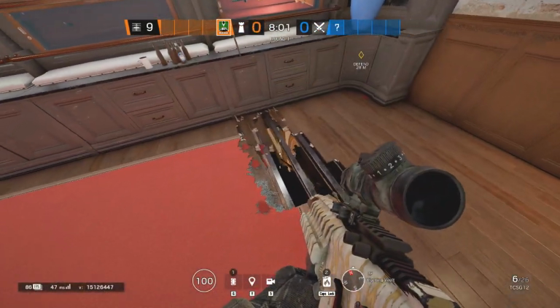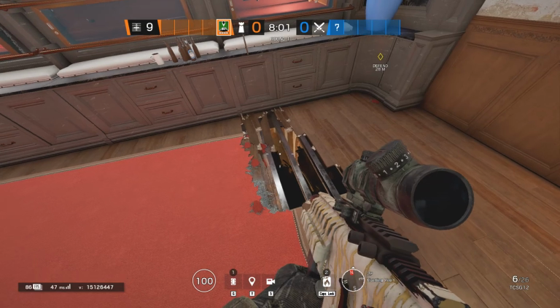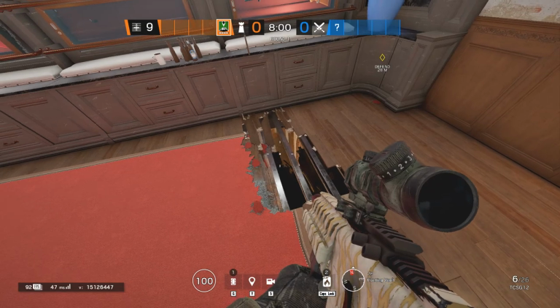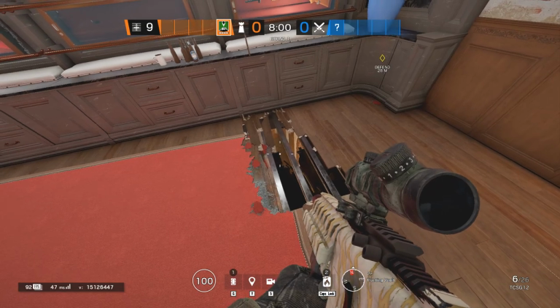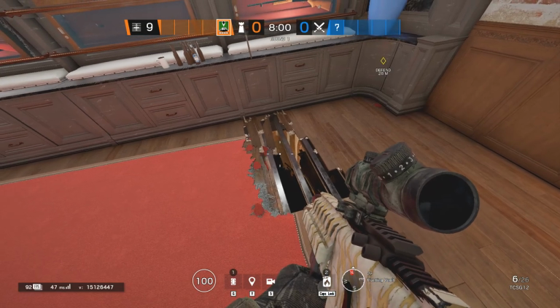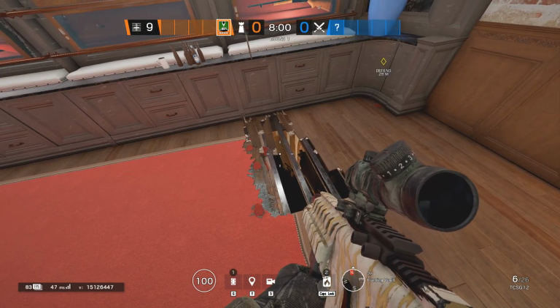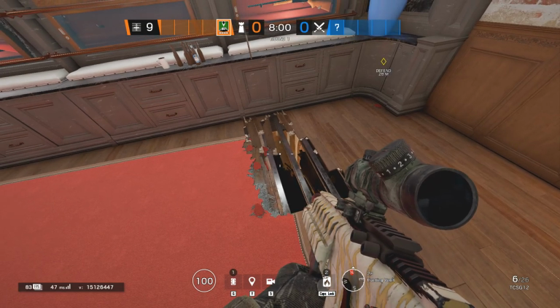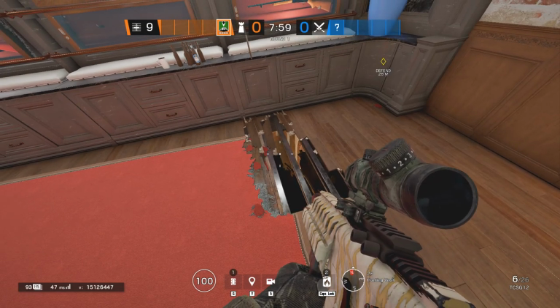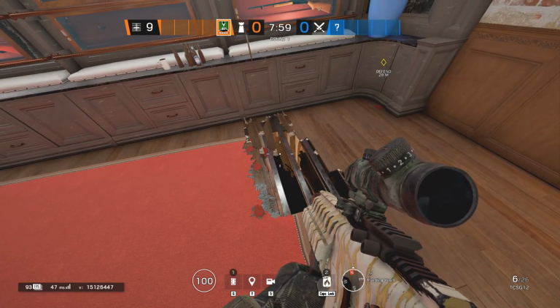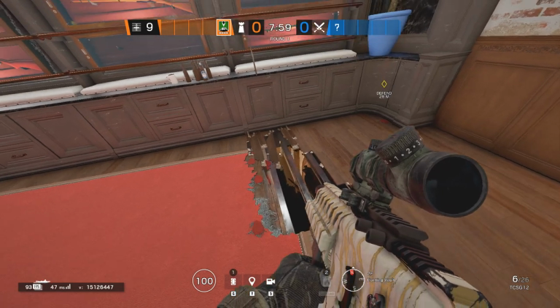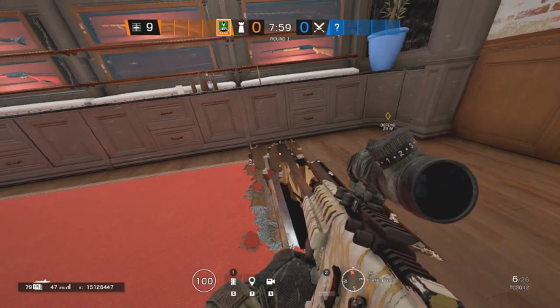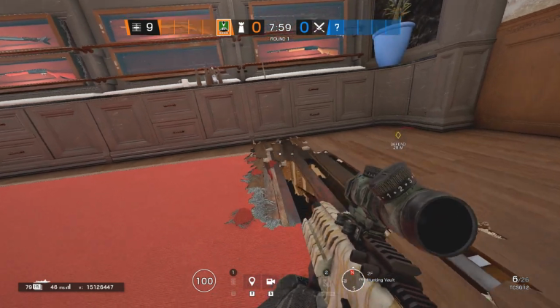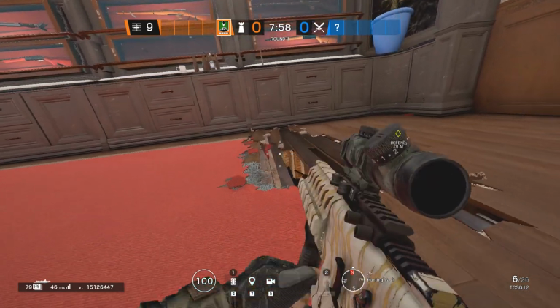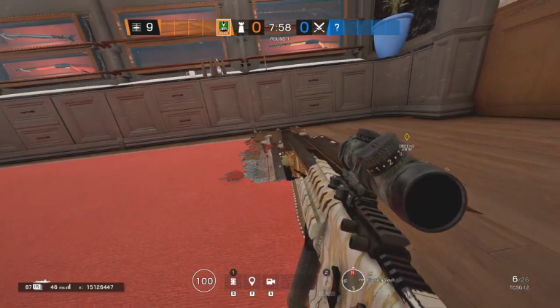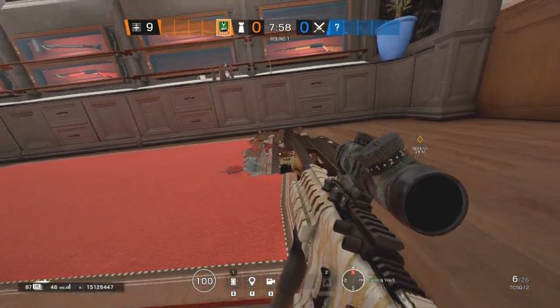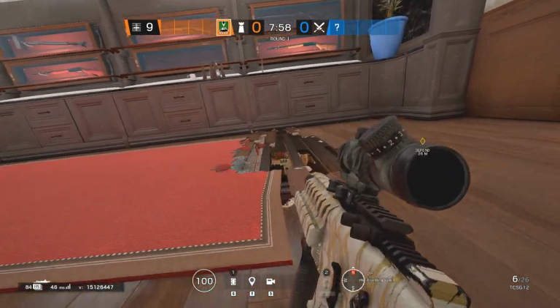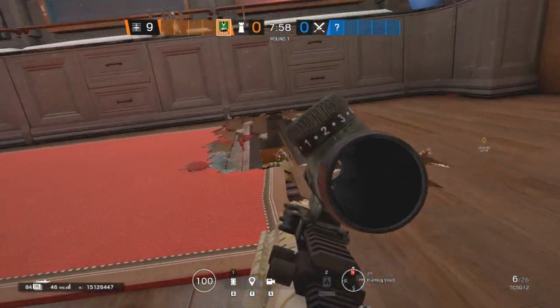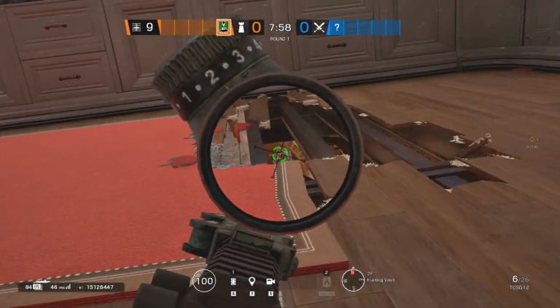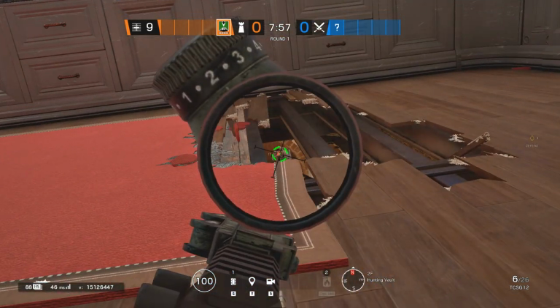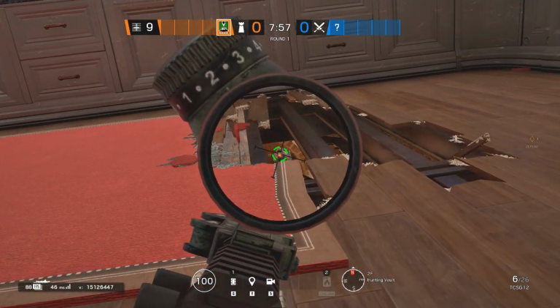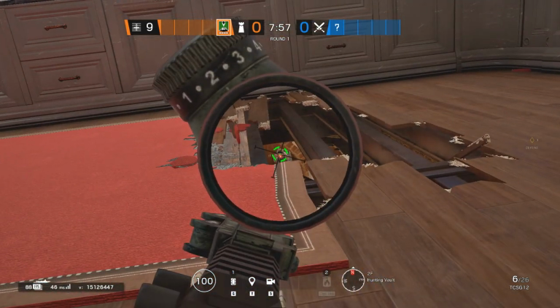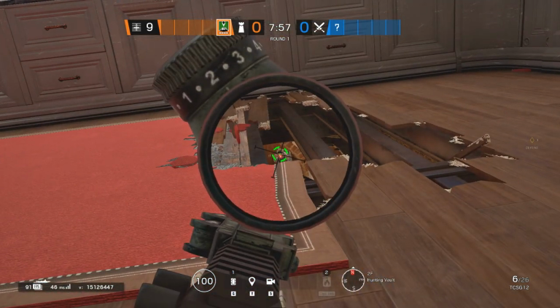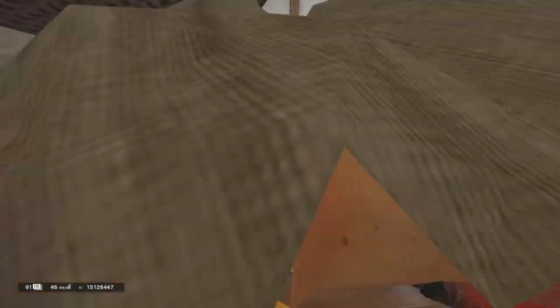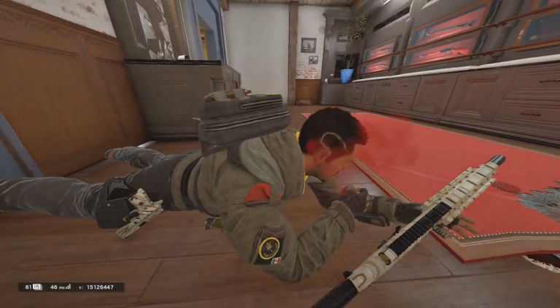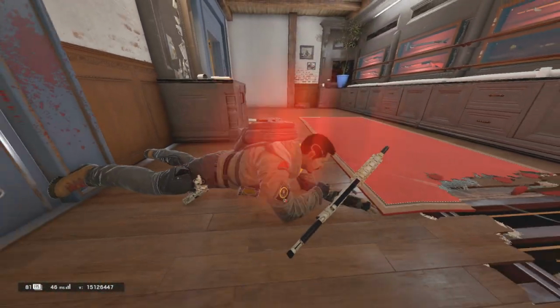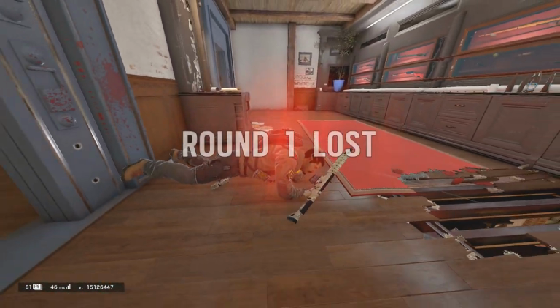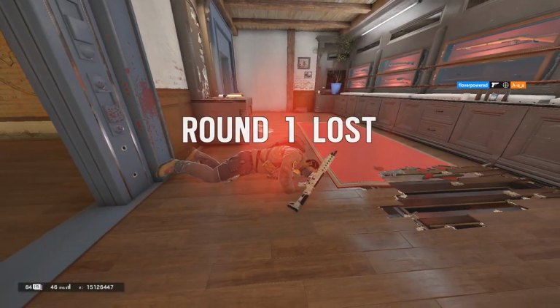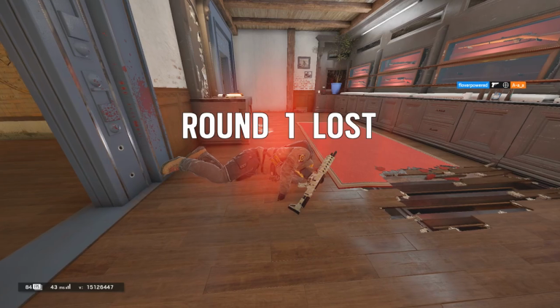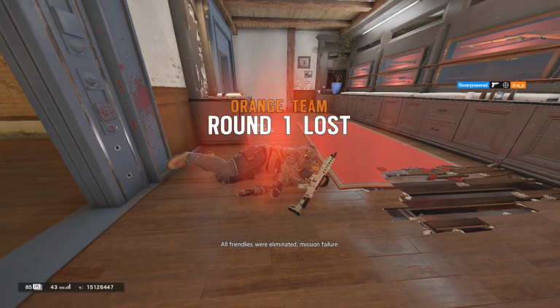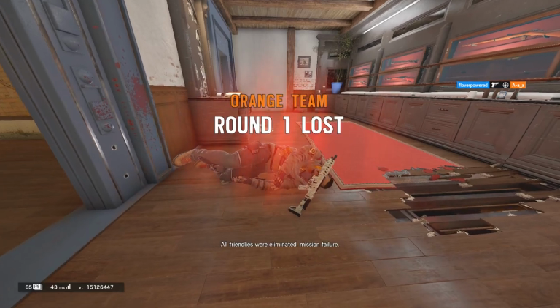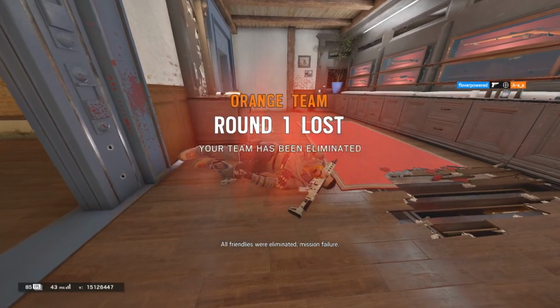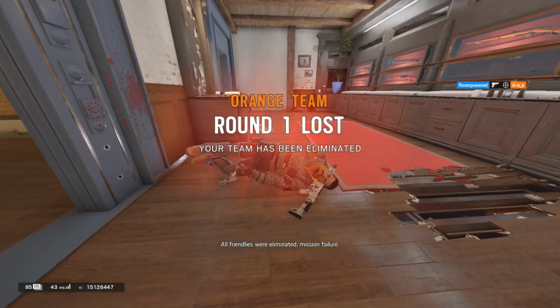Was your team in a rough spot and you're now playing in the living room? No problem — have an angle from the wall towards the living room.